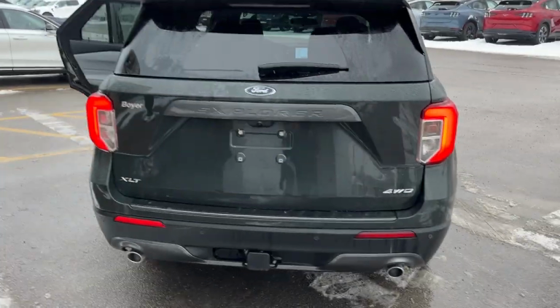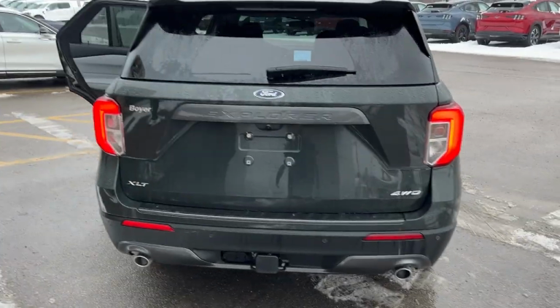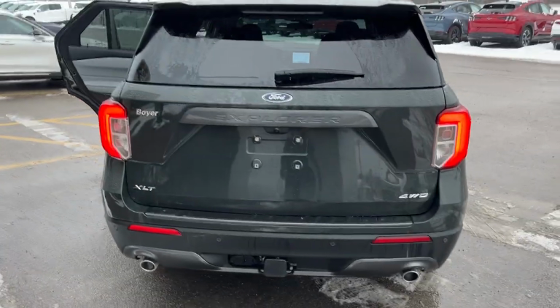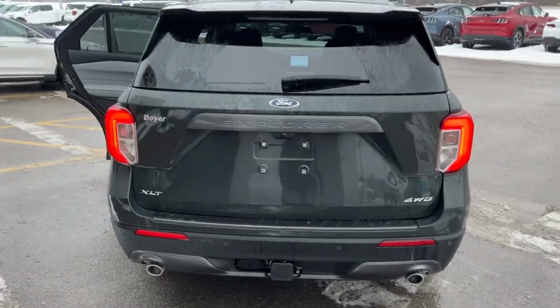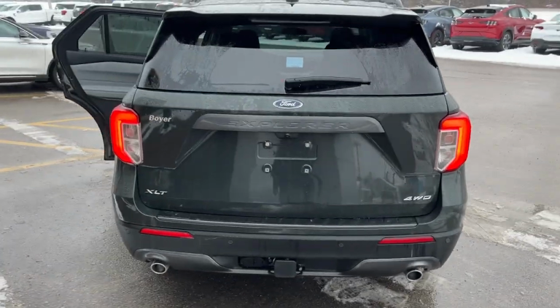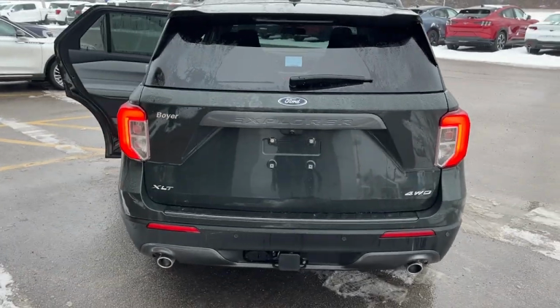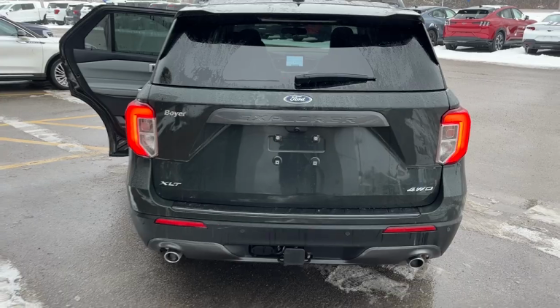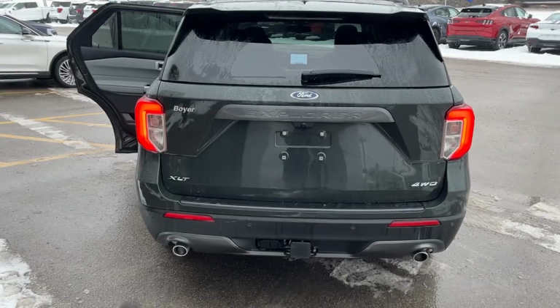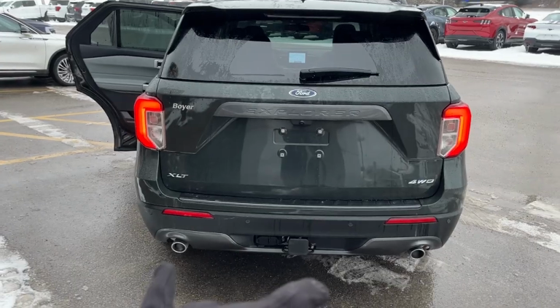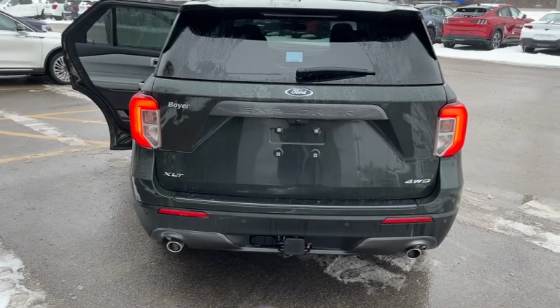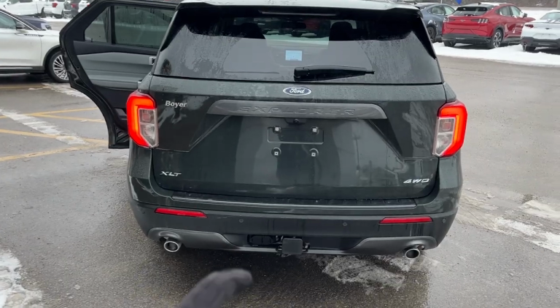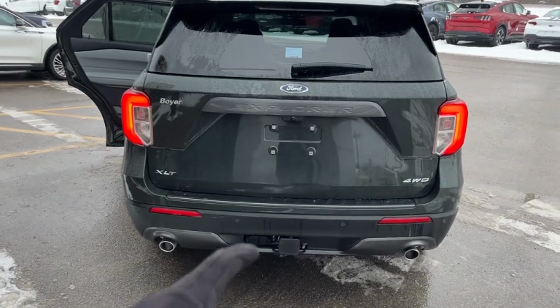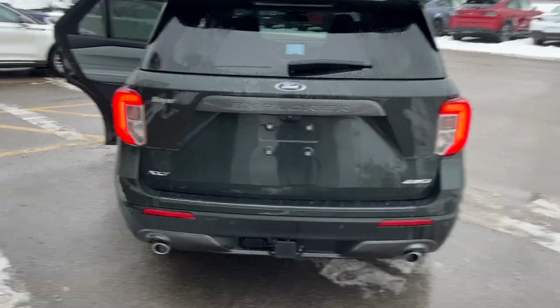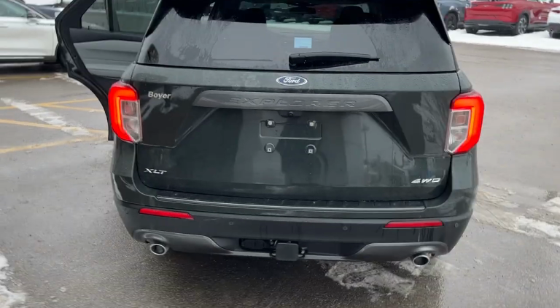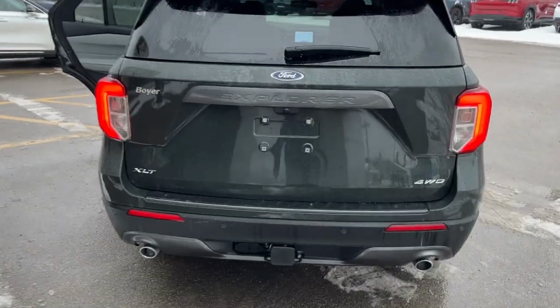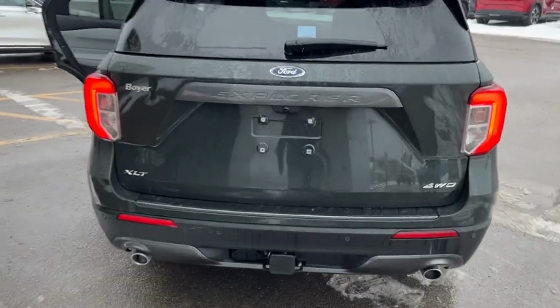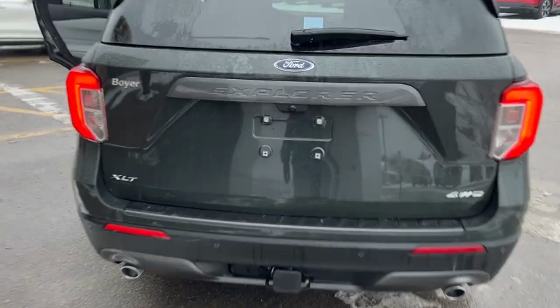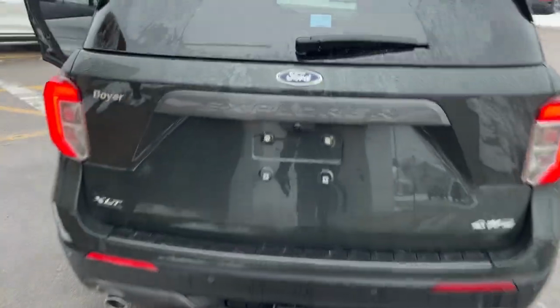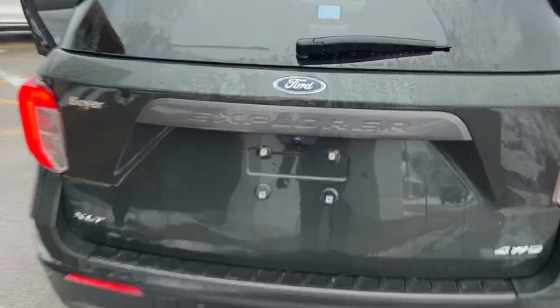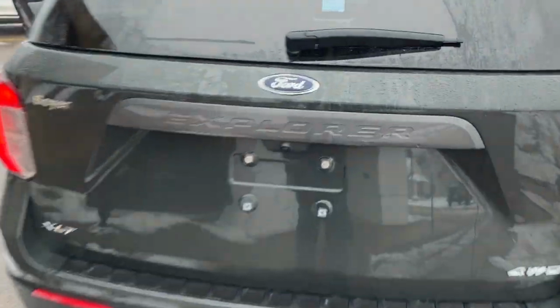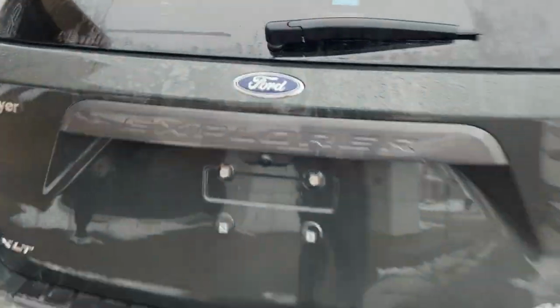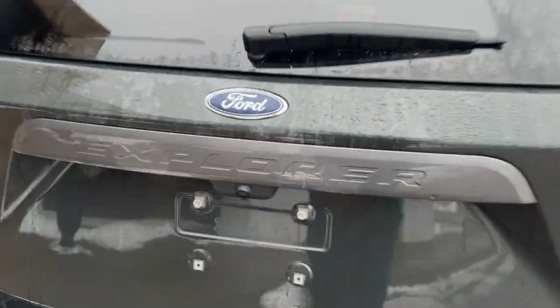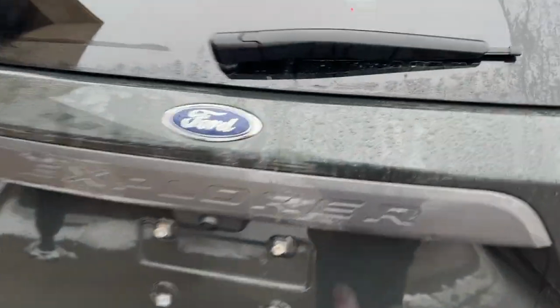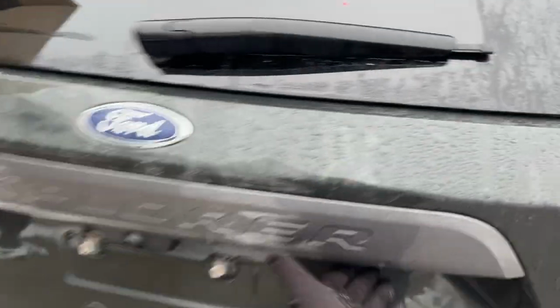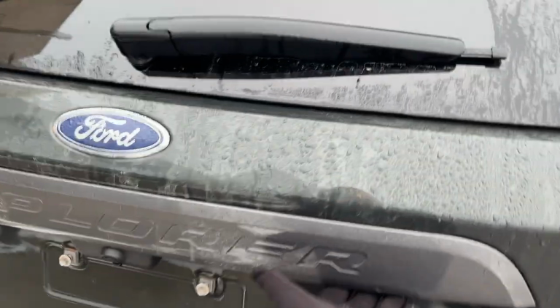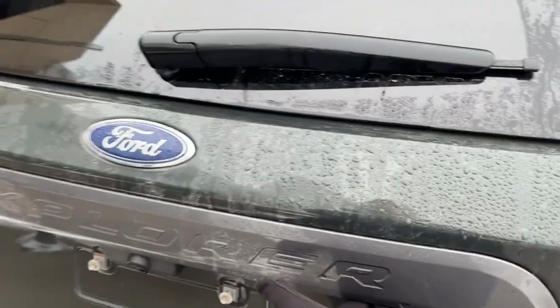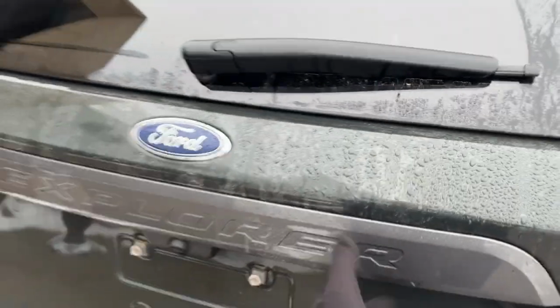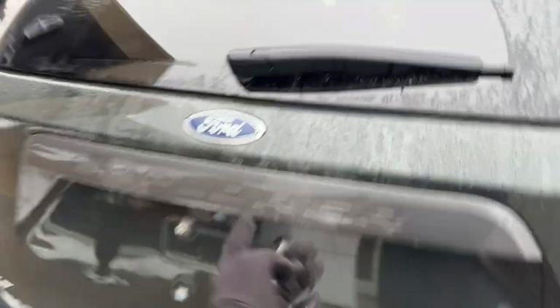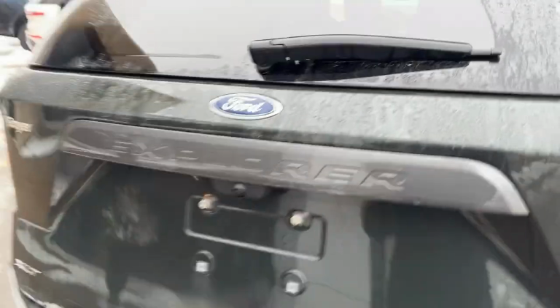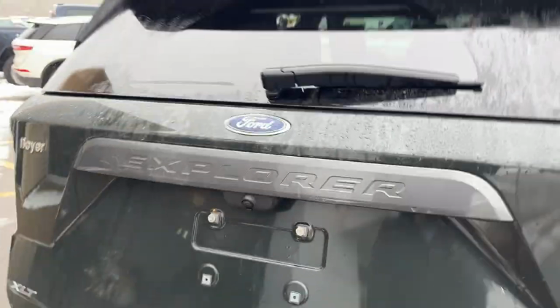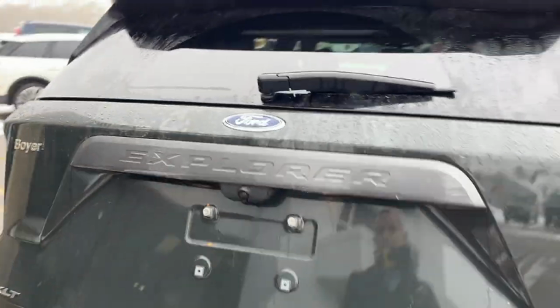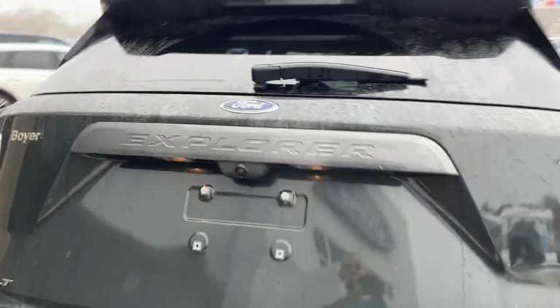You do have reverse parking sensors, dual exhaust, a Class 3 trailer tow package, and a reverse camera of course.